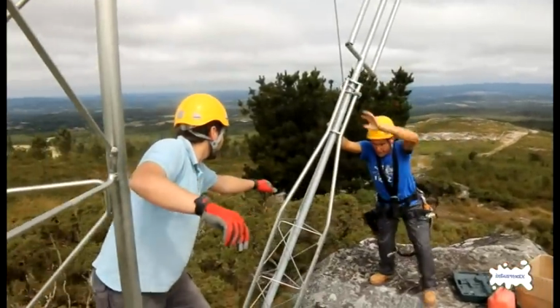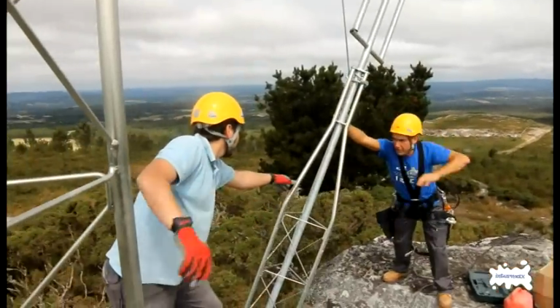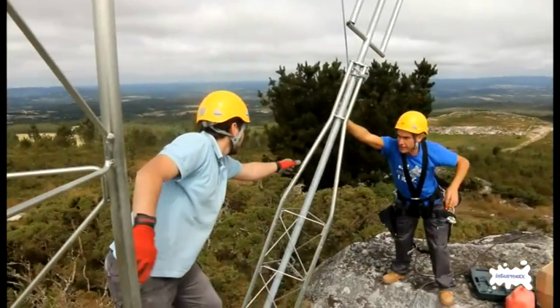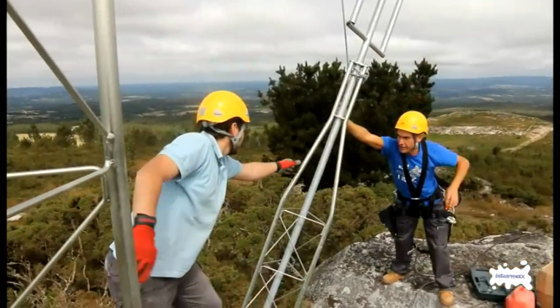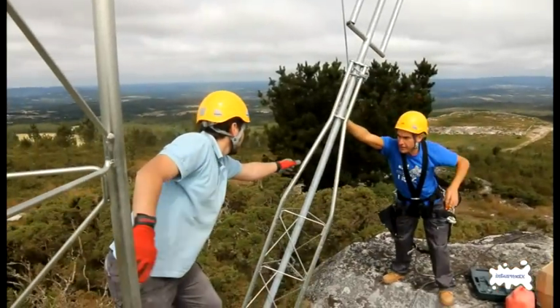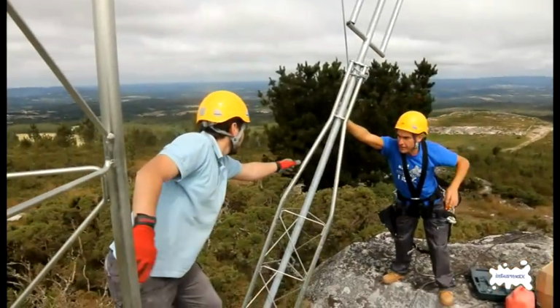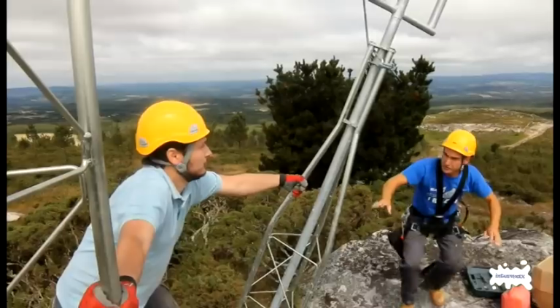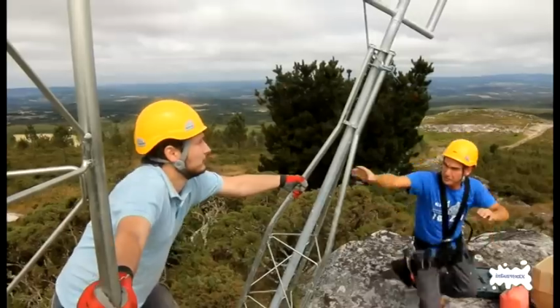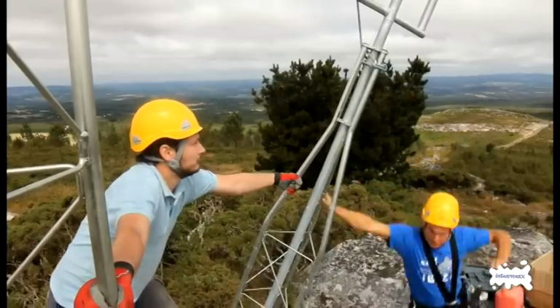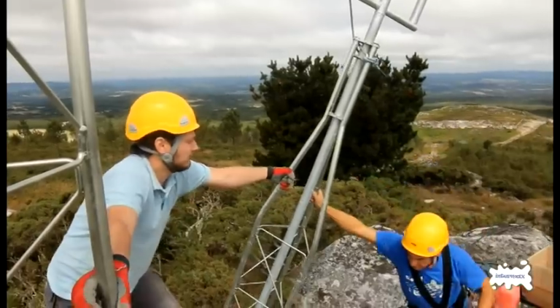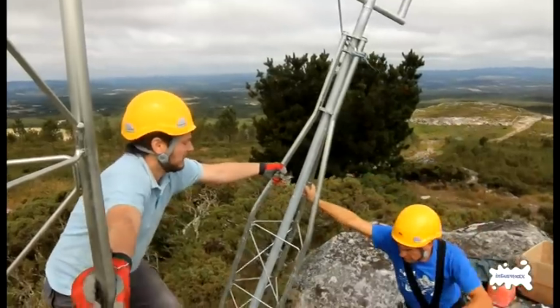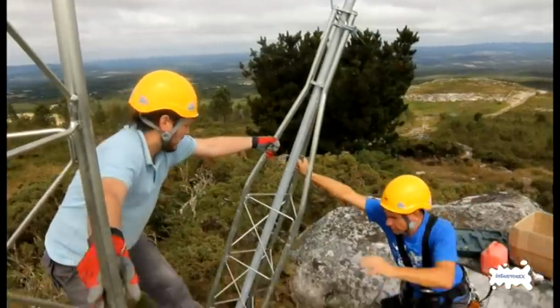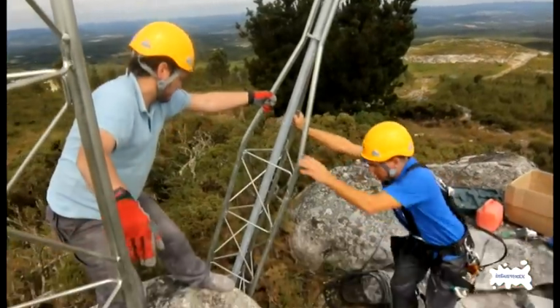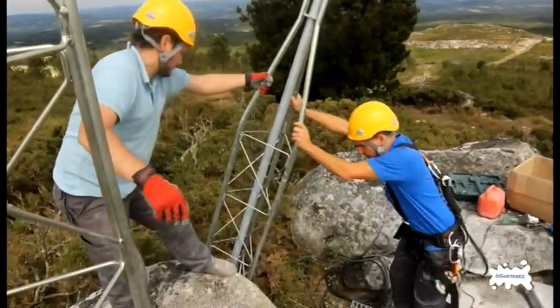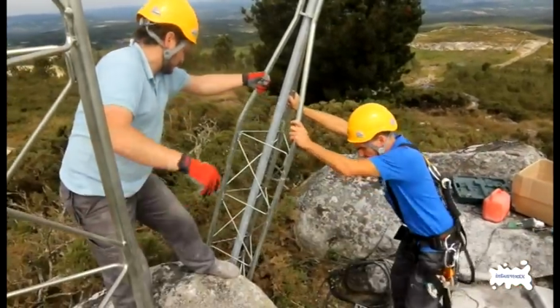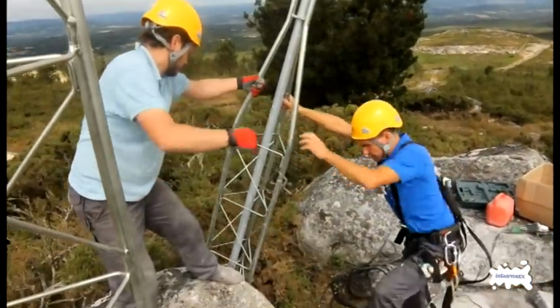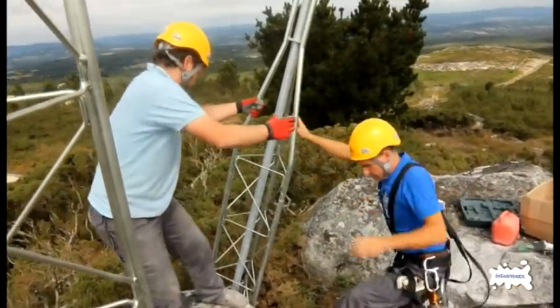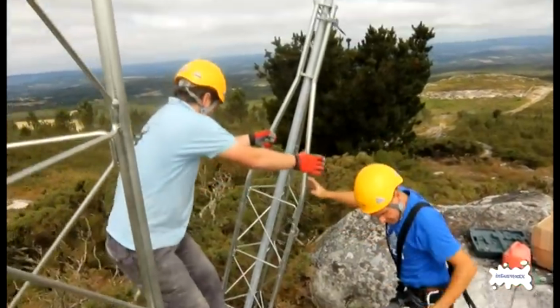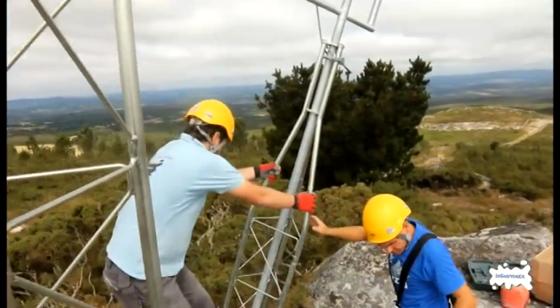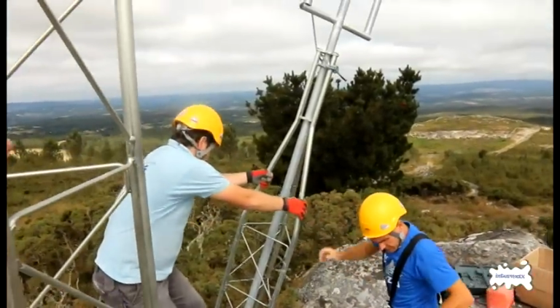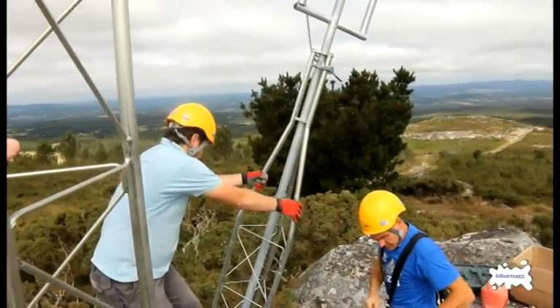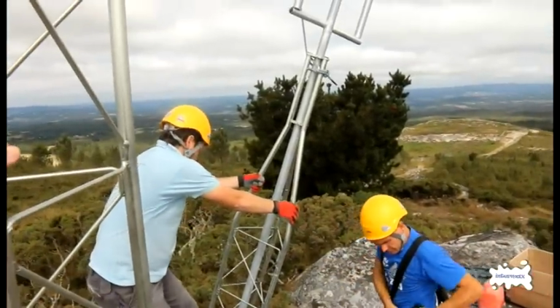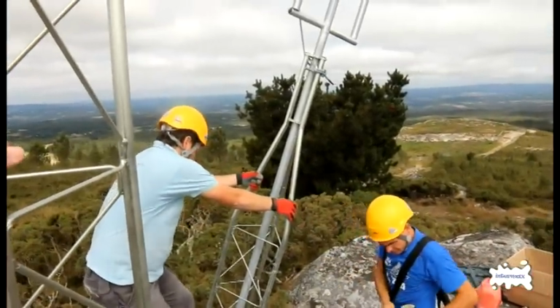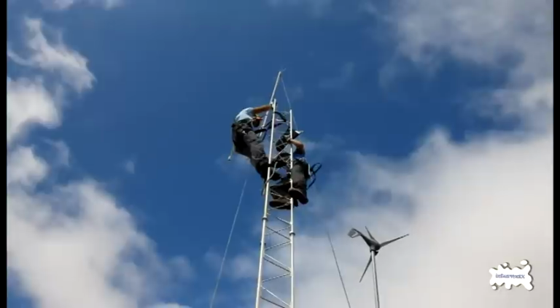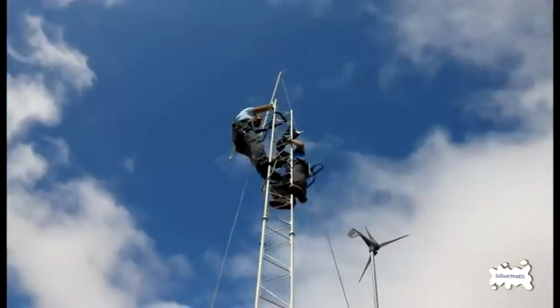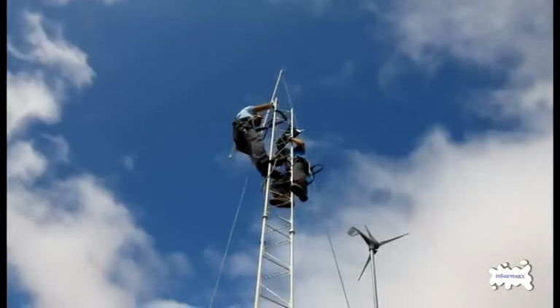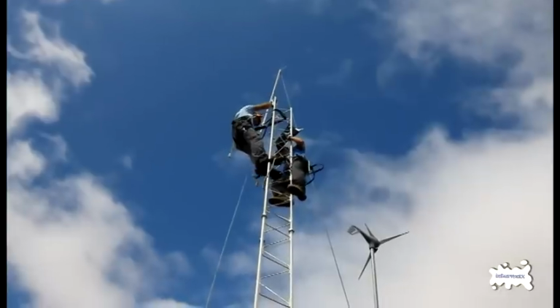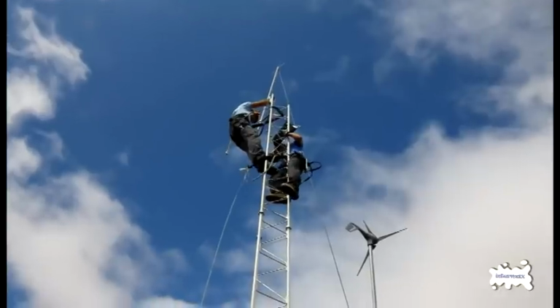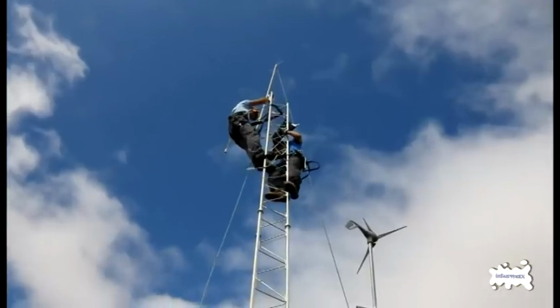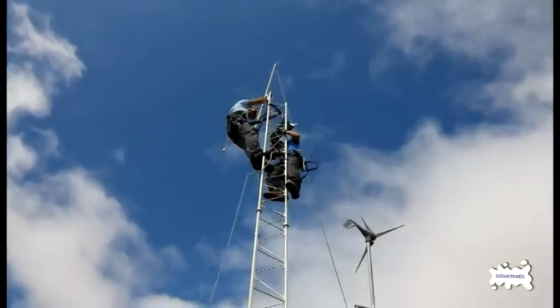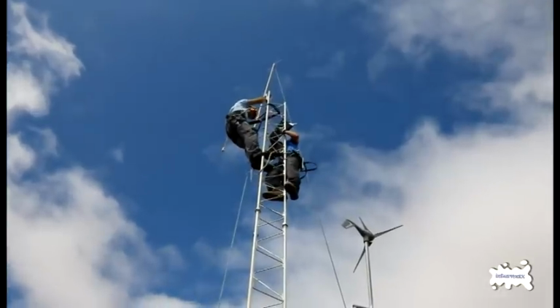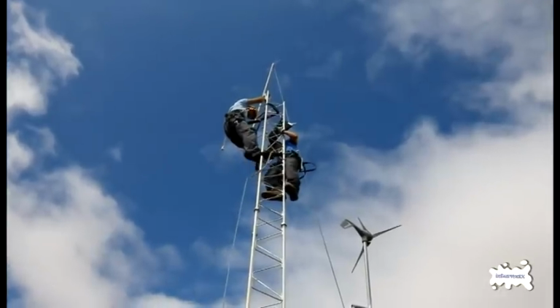We are here on the mountain of Vila Santi, where we have mounted a repeater antenna that comes from Melide, which is behind, which is more of the polygon.